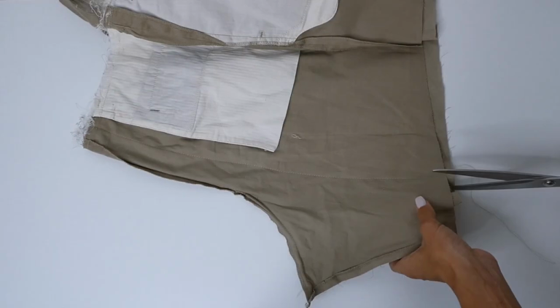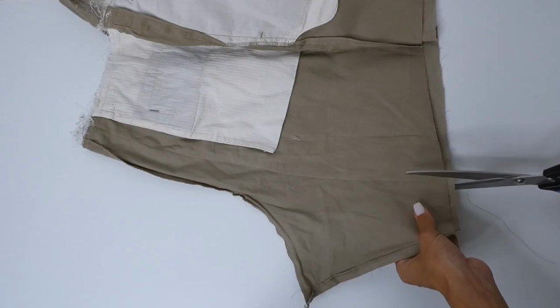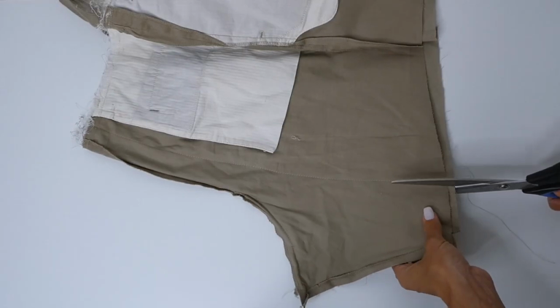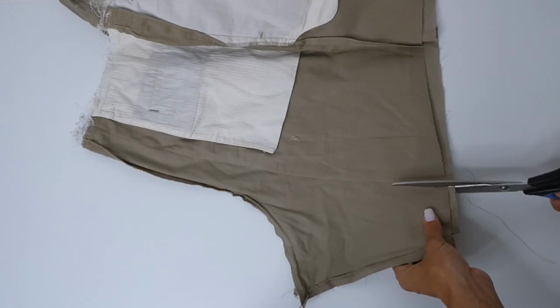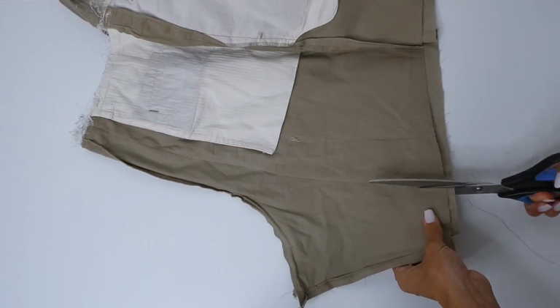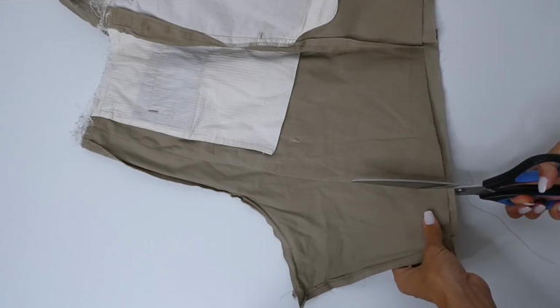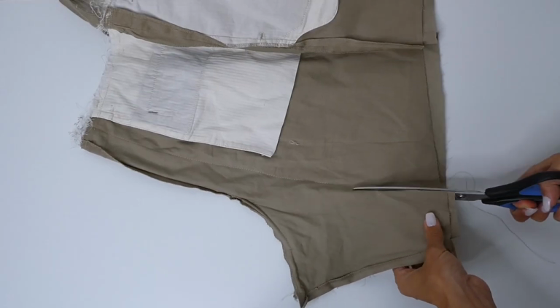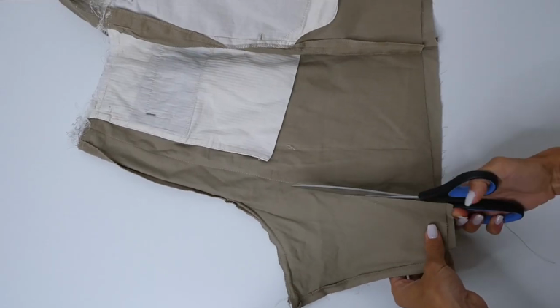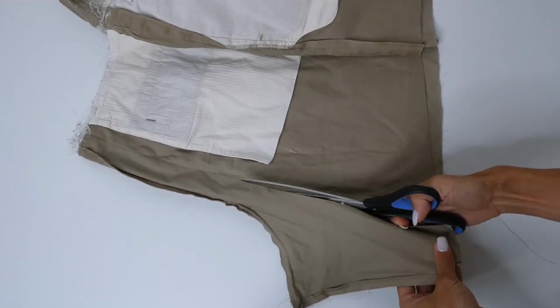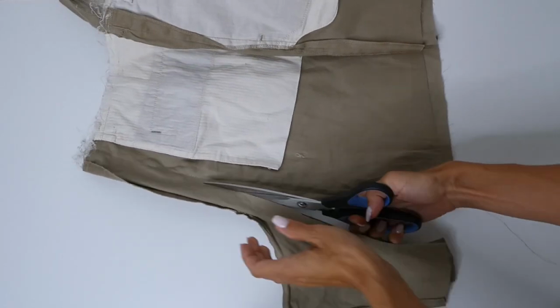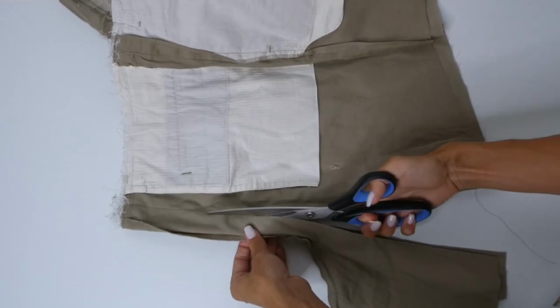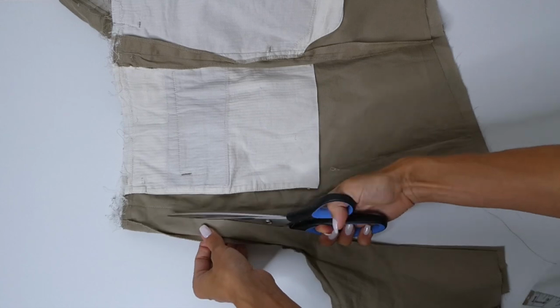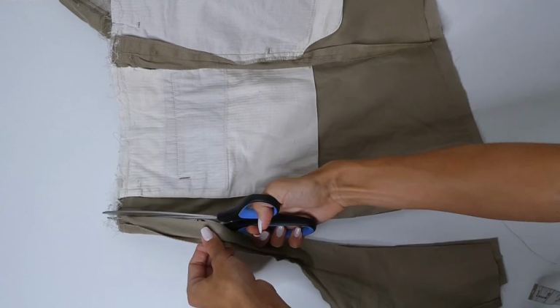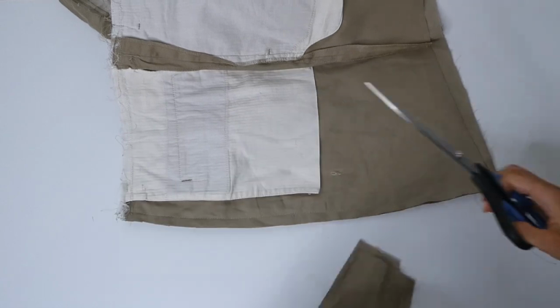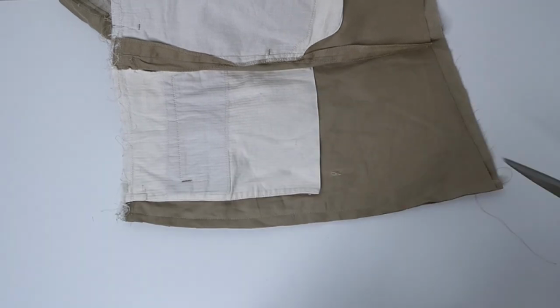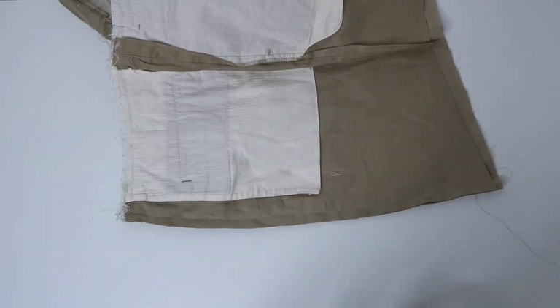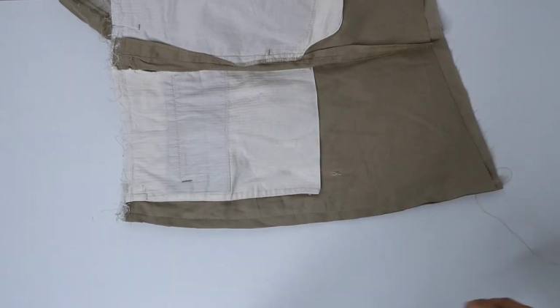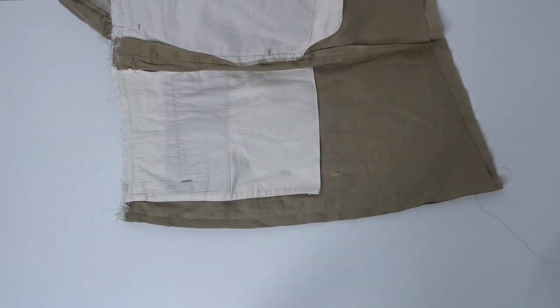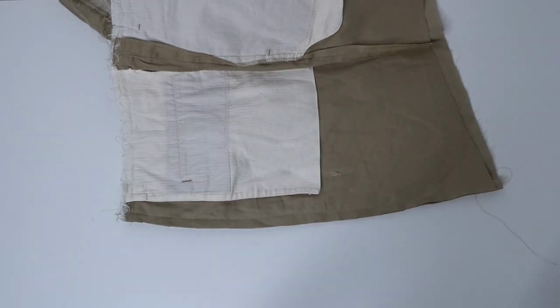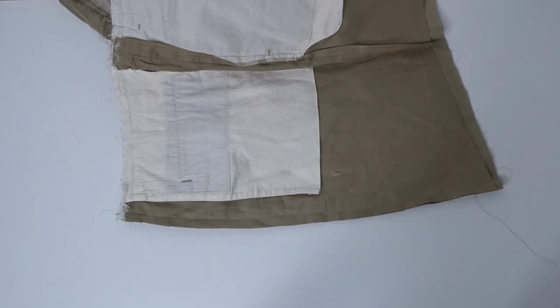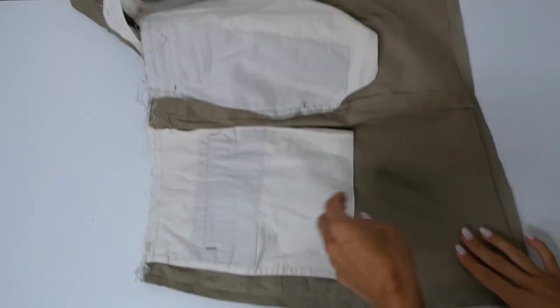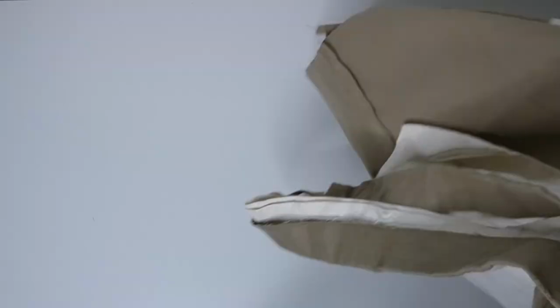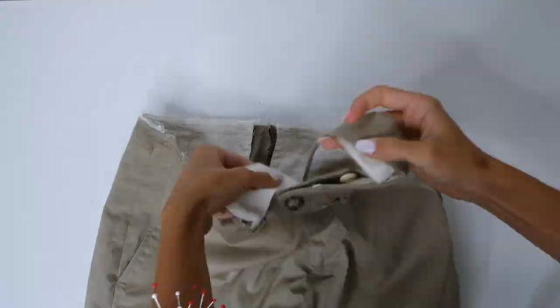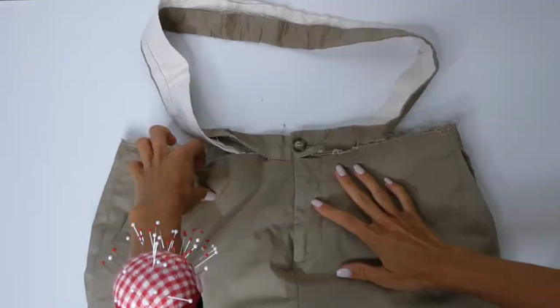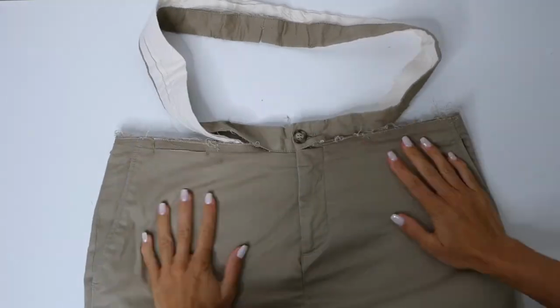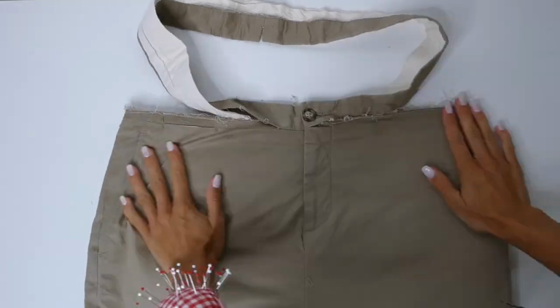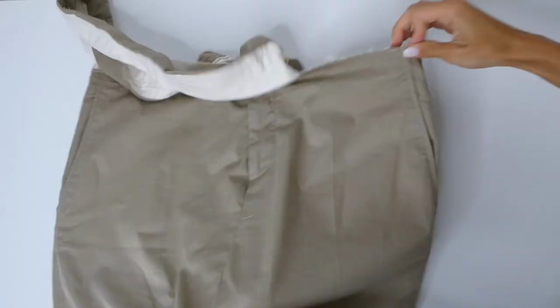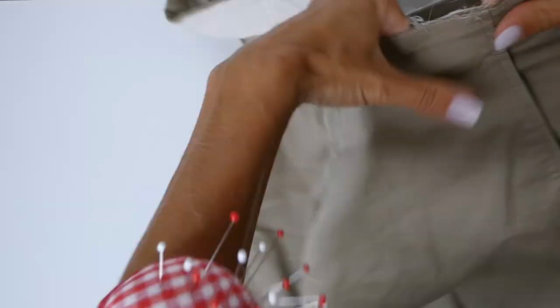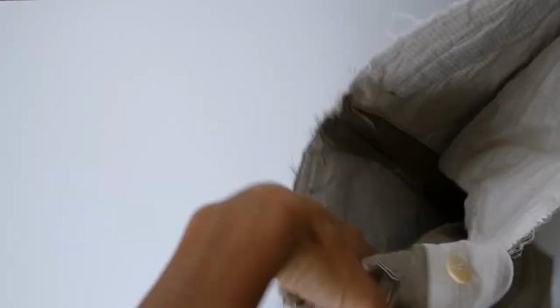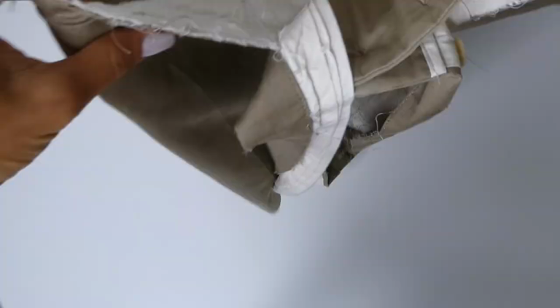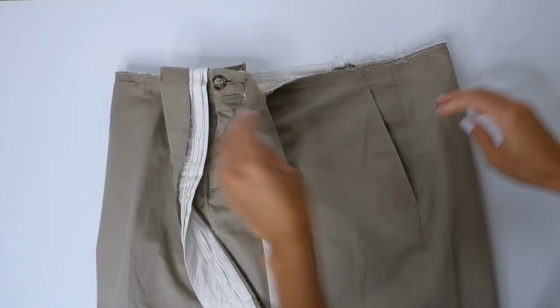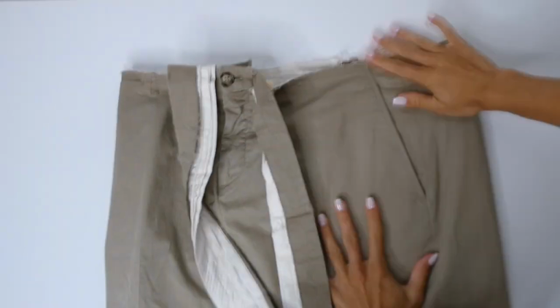If you try your skirt on at this point, it should still be fitting quite loose, which will be fixed when we add the pleats.